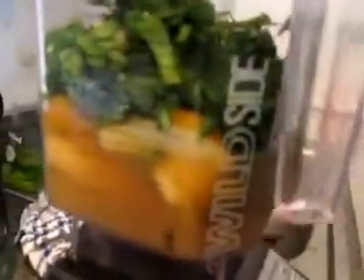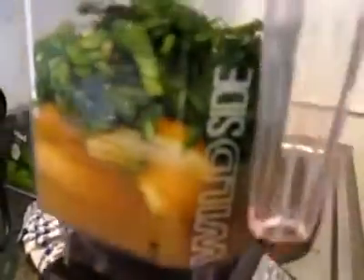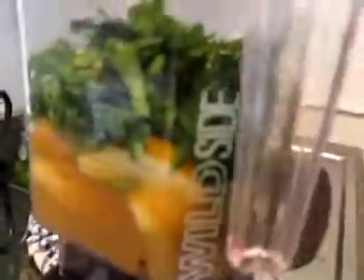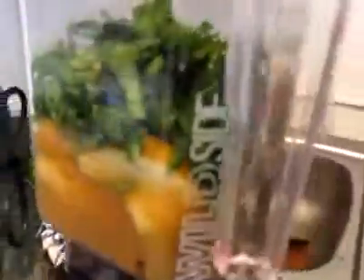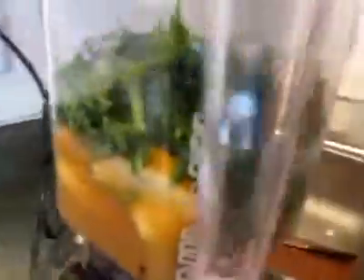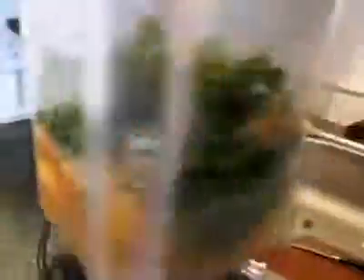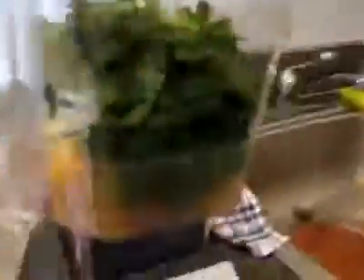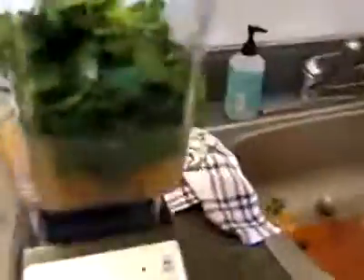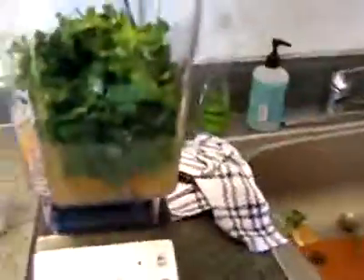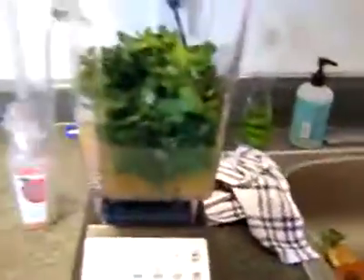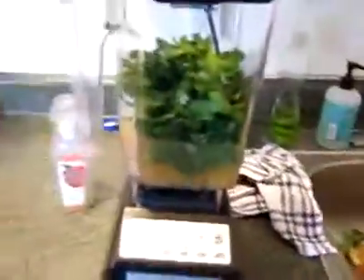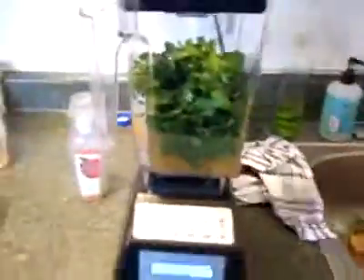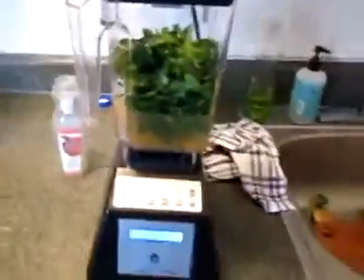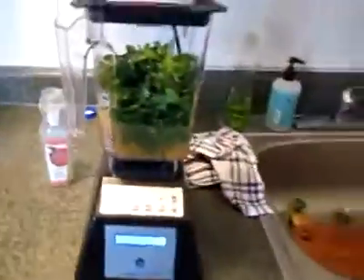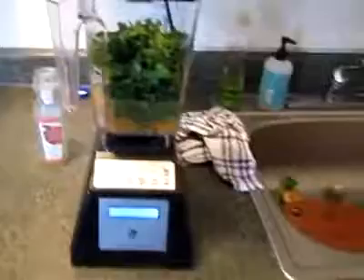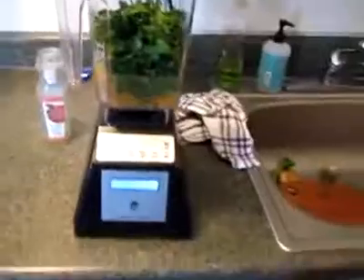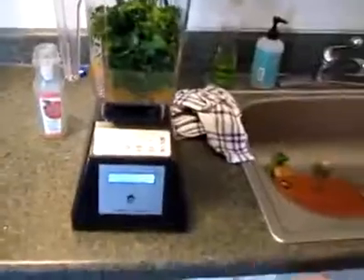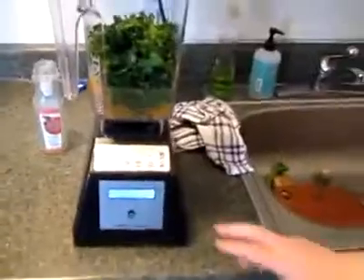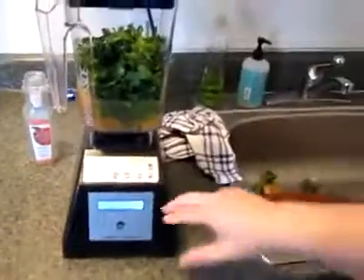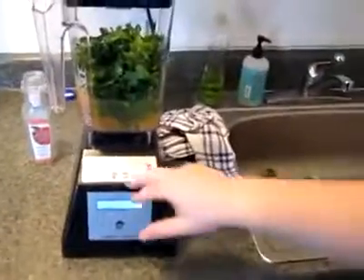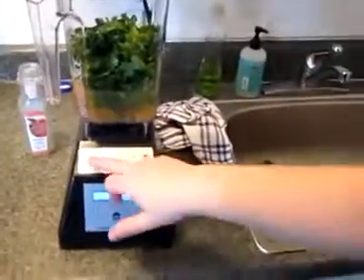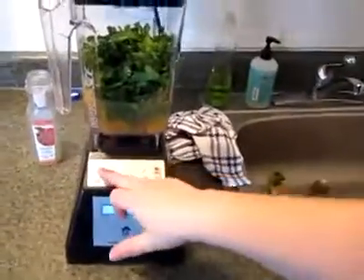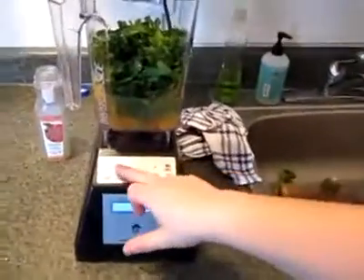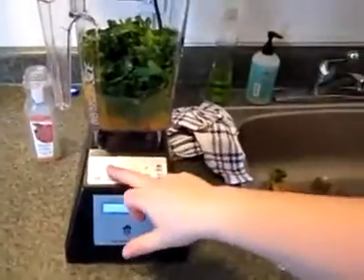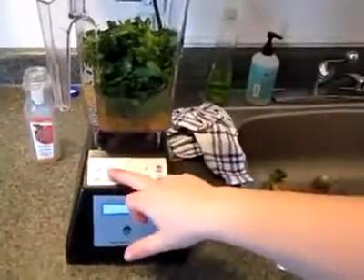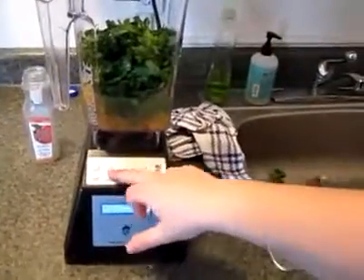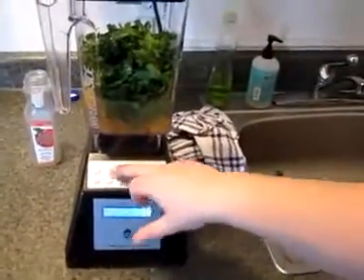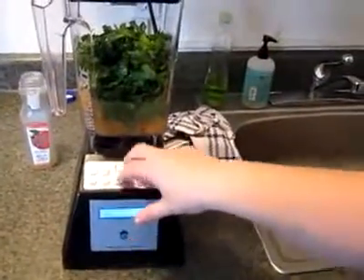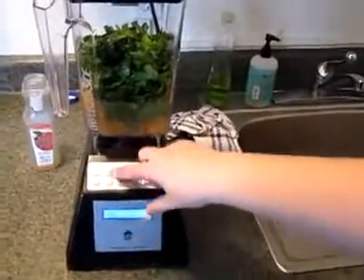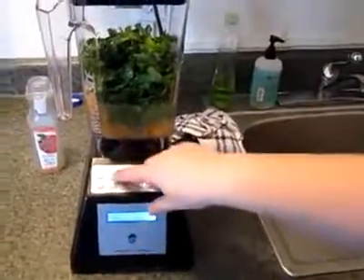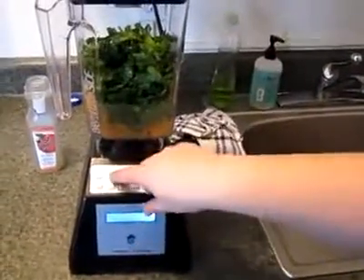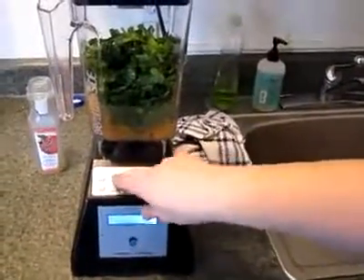Look at all that. It's going to make a green smoothie, huh? I don't know, we'll see. Let's see what happens. This is the smoothie button.